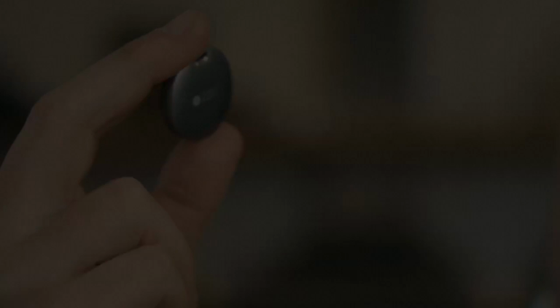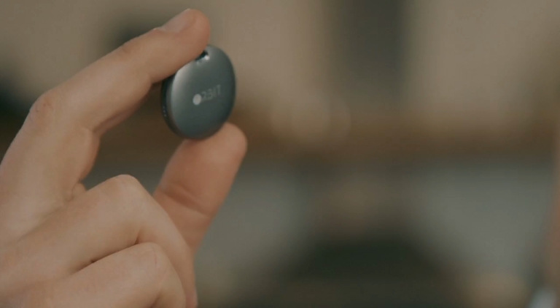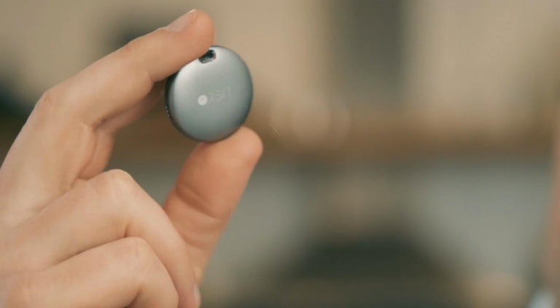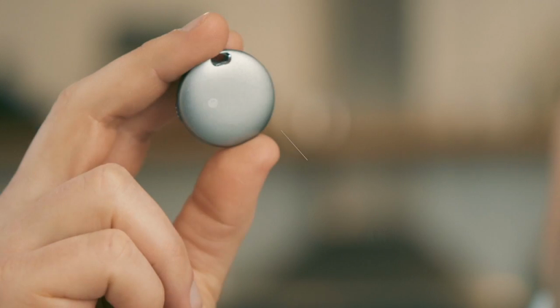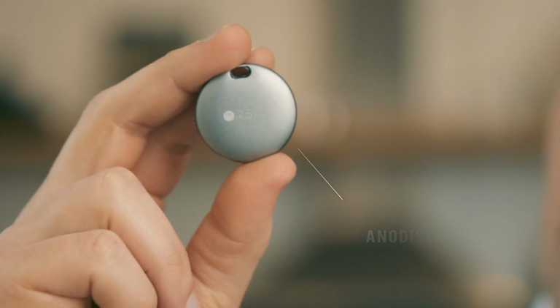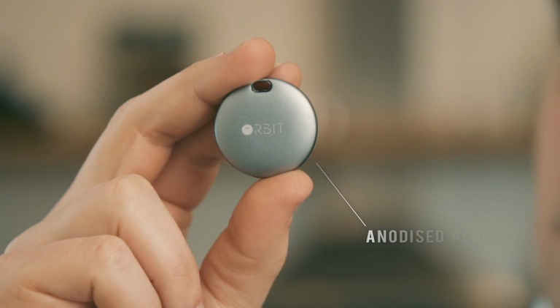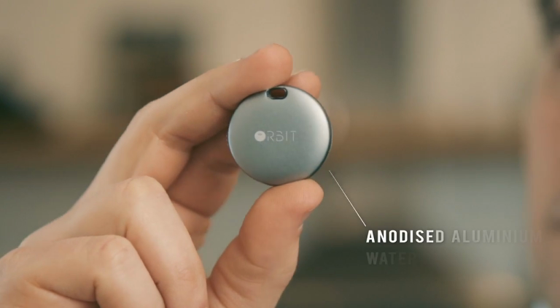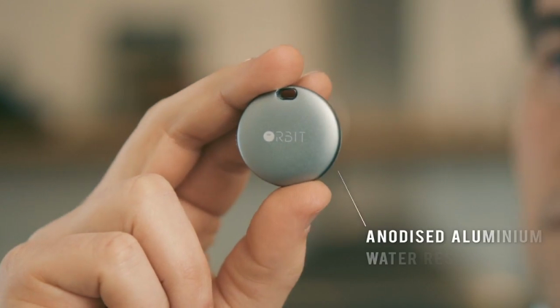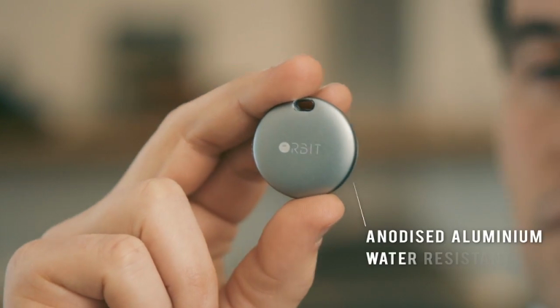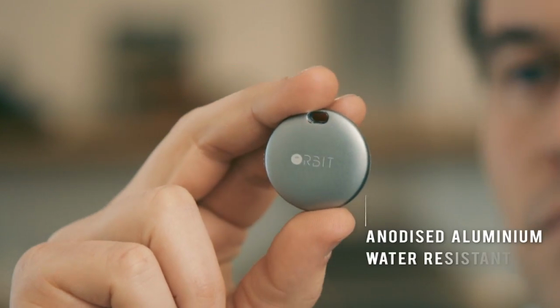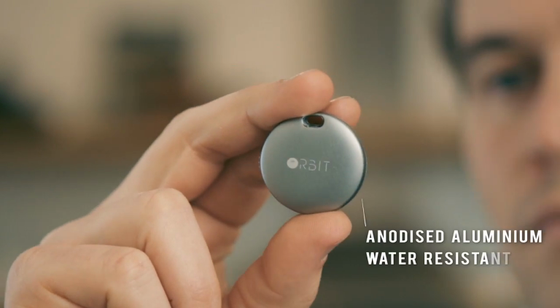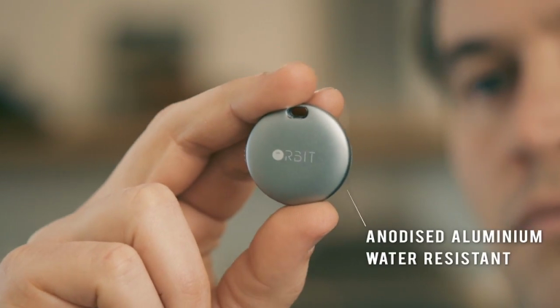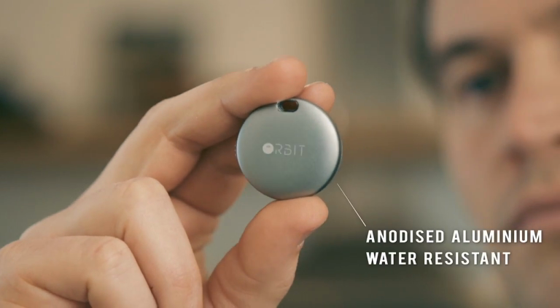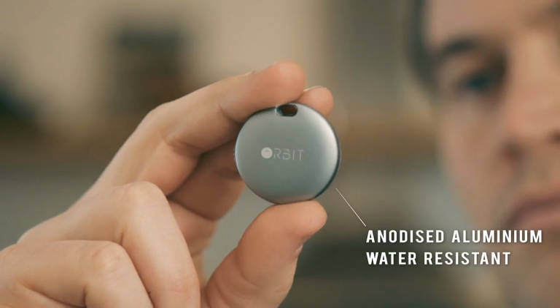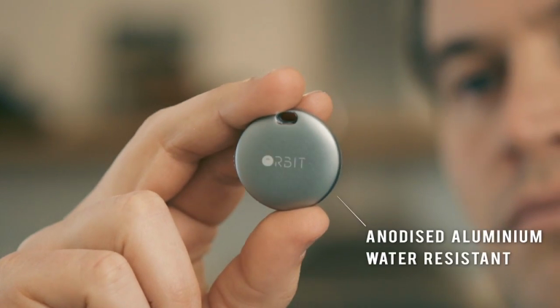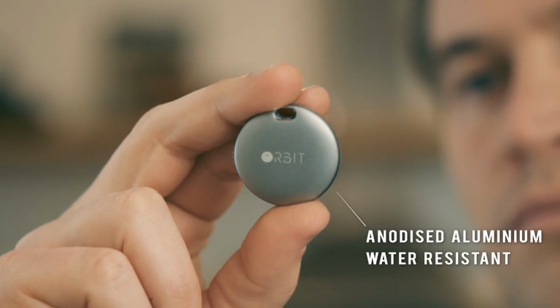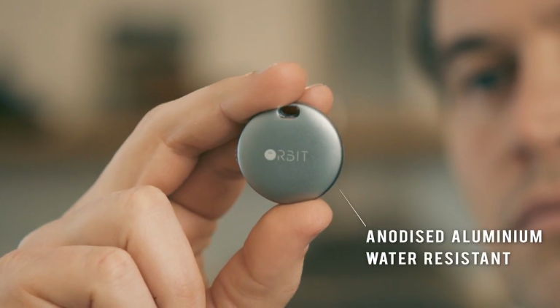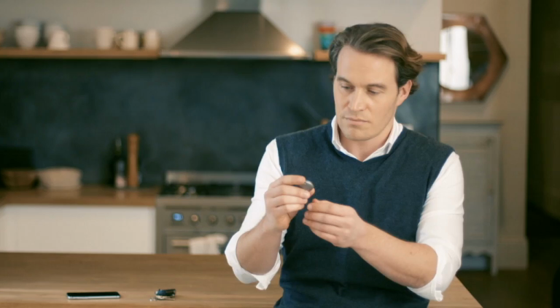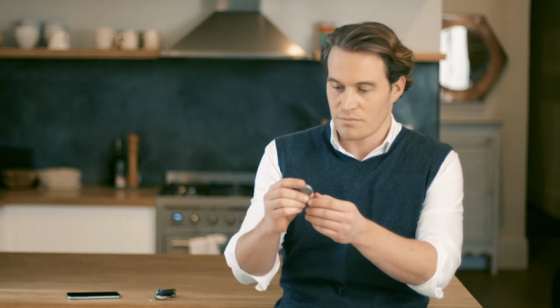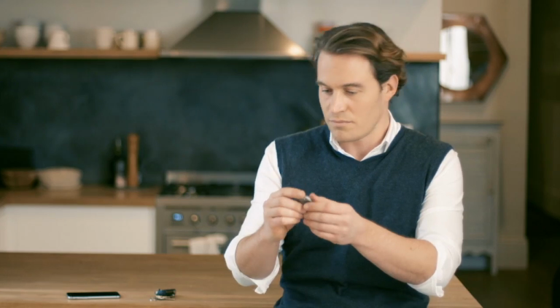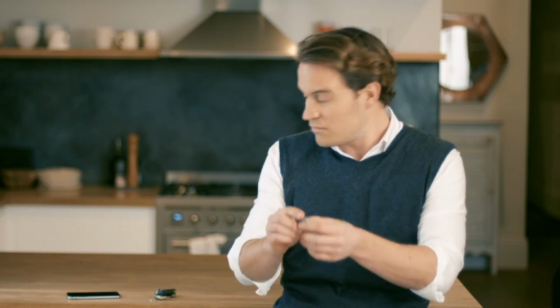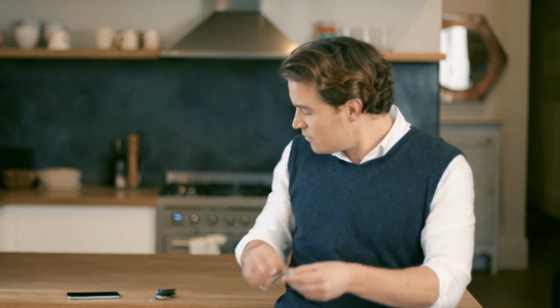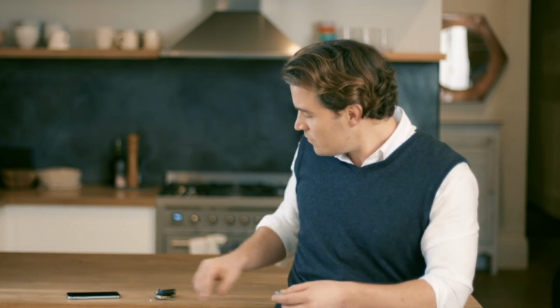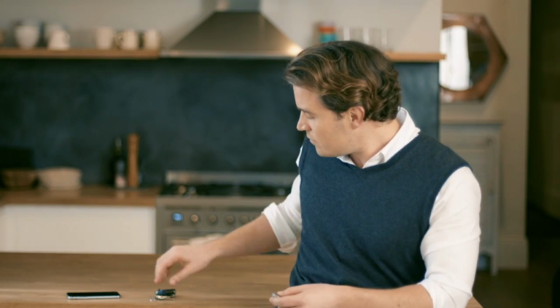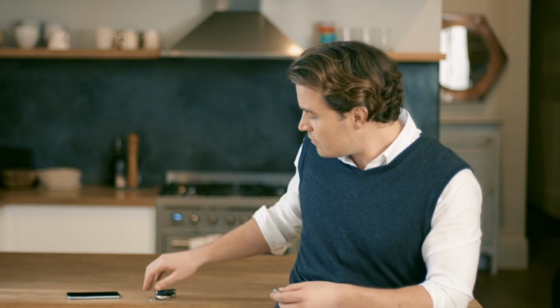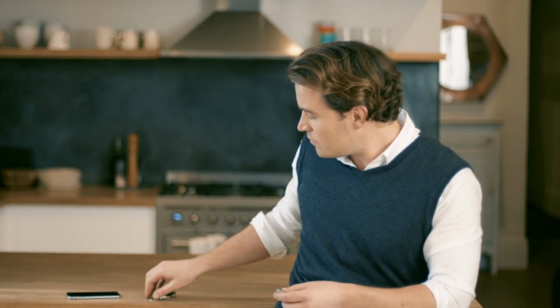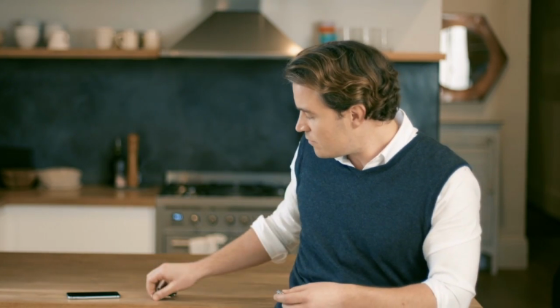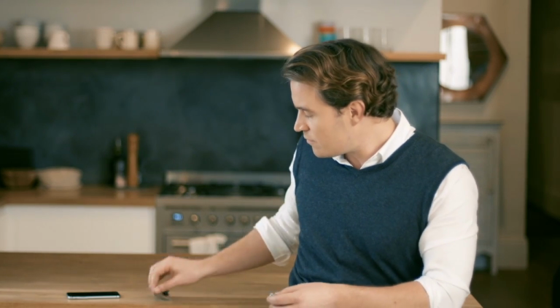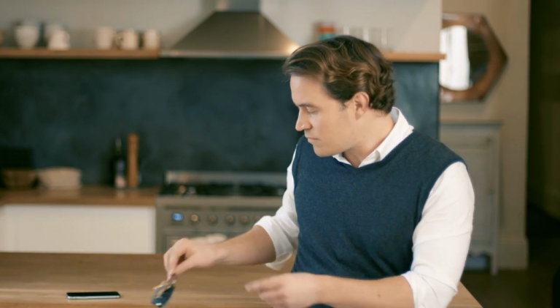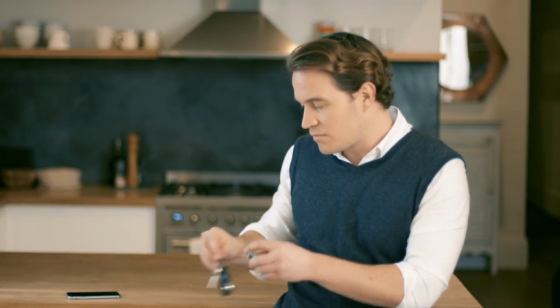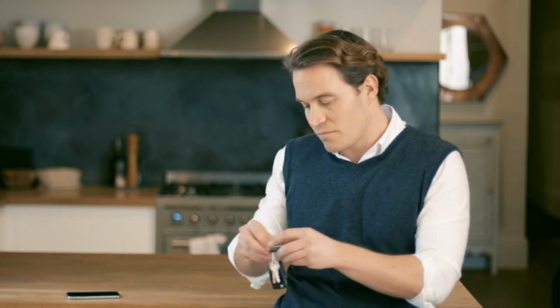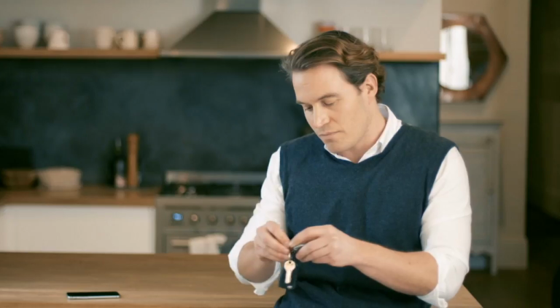Orbit is the stylish device that will find your keys with your phone or your phone with your keys.